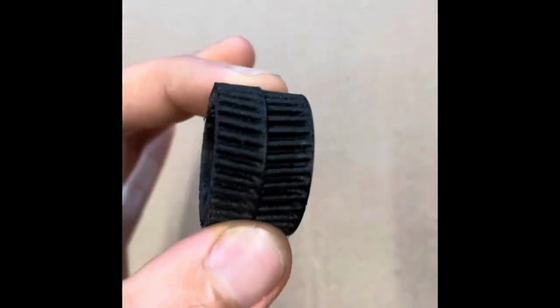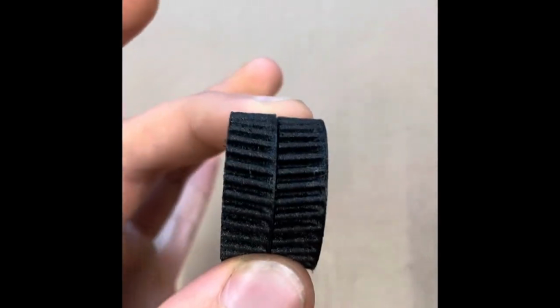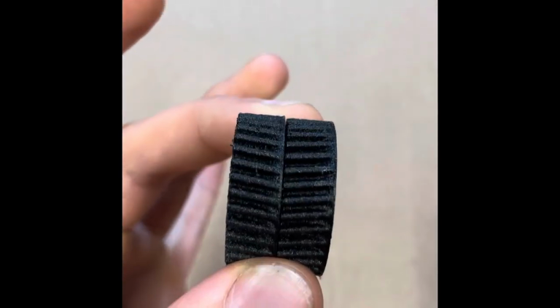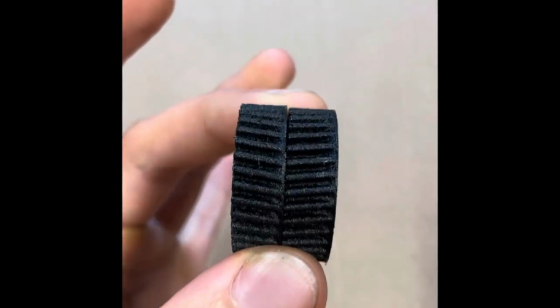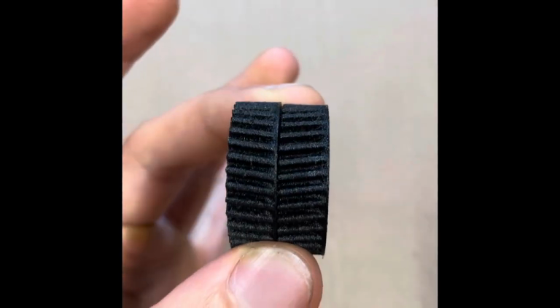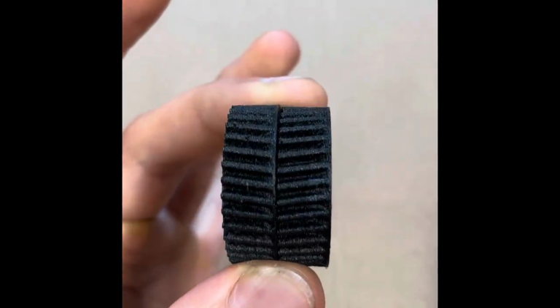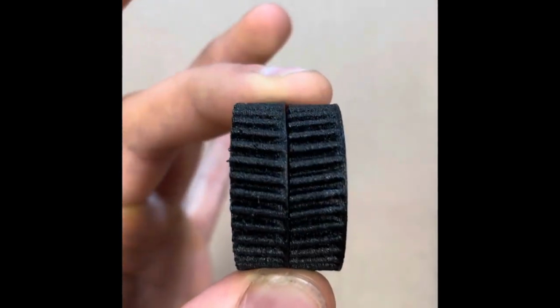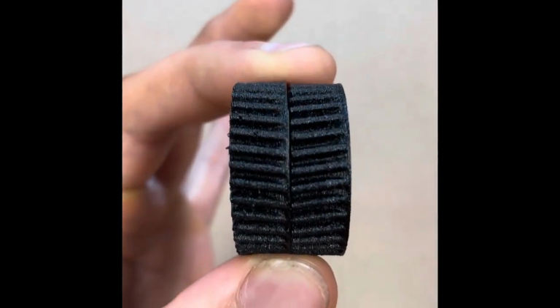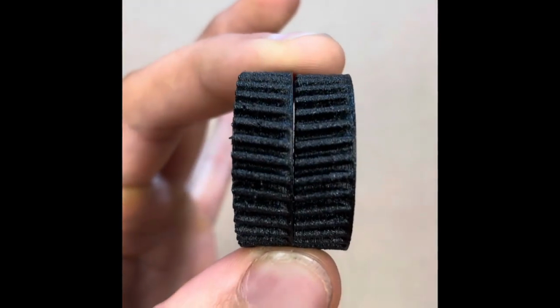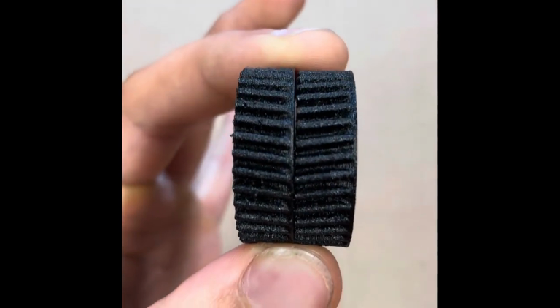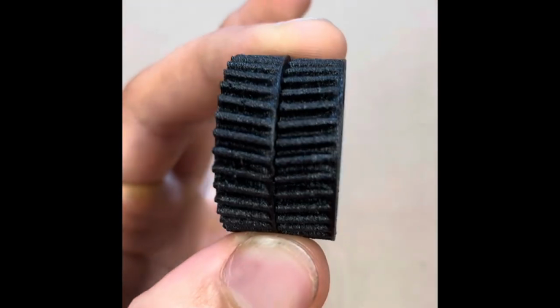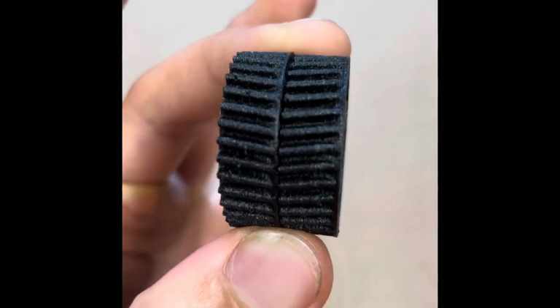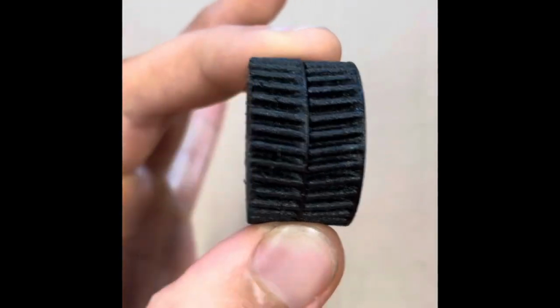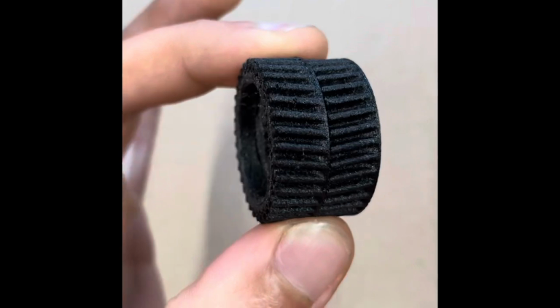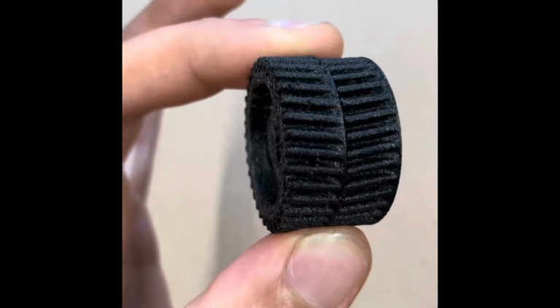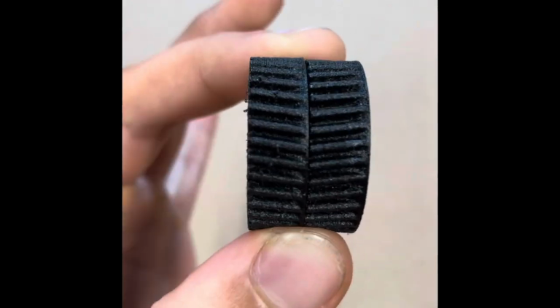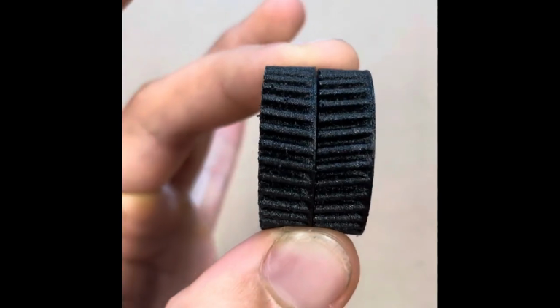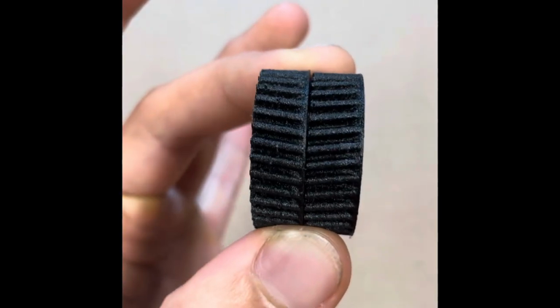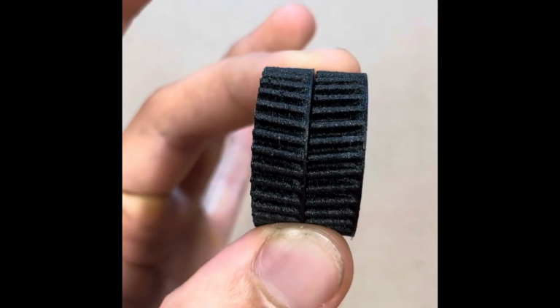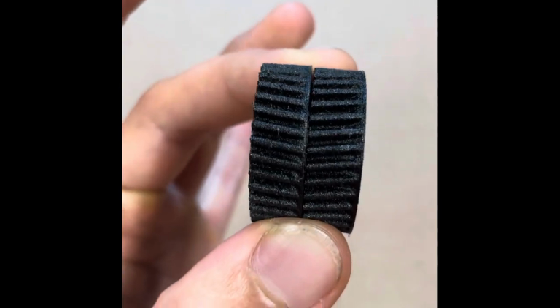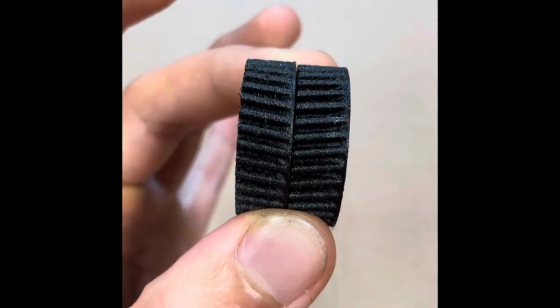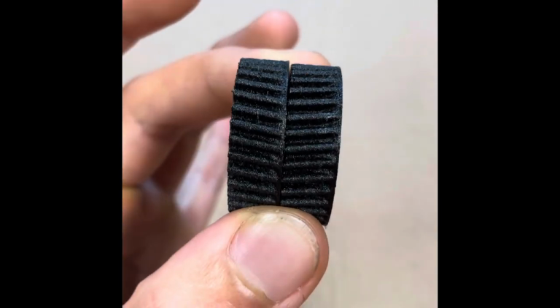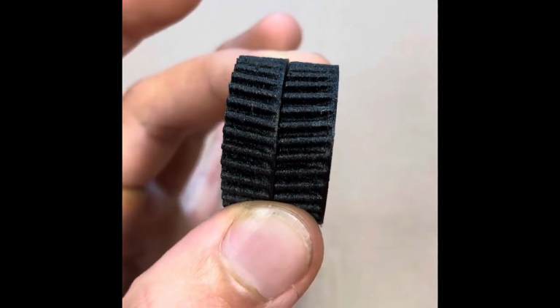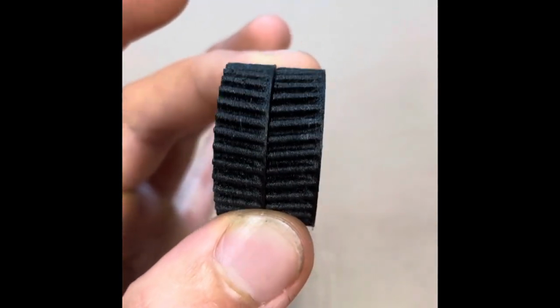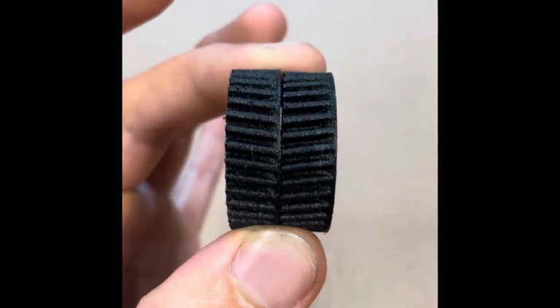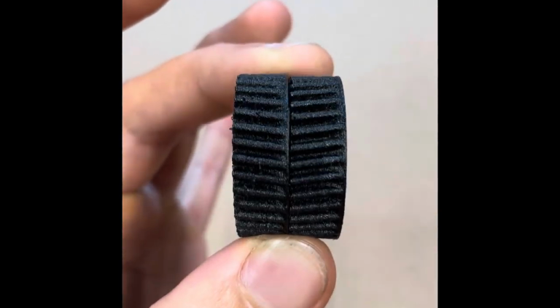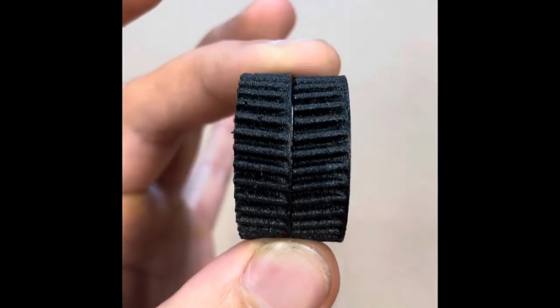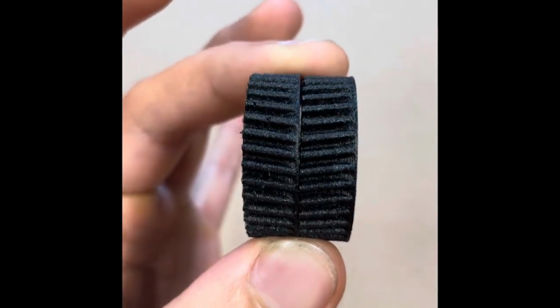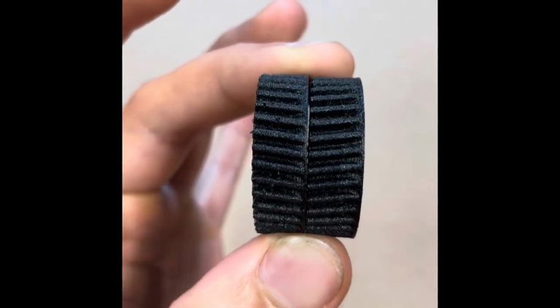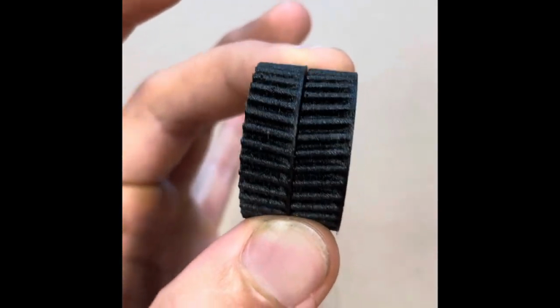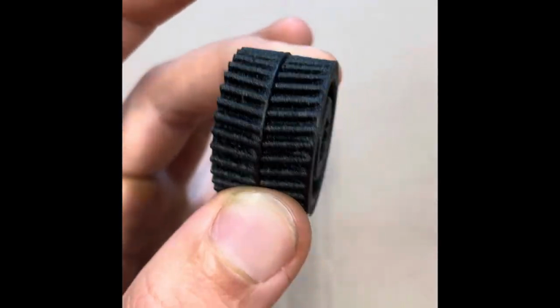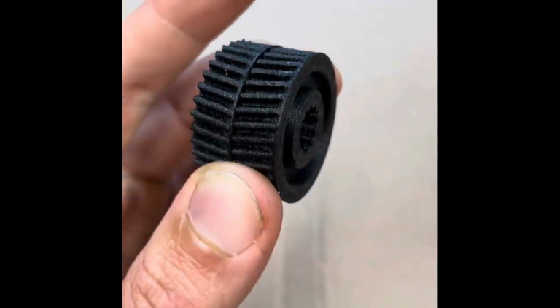Just please keep in mind that the left and right sides are different, so buy the one you need. Here you can see the difference. Or just buy both, just in case.